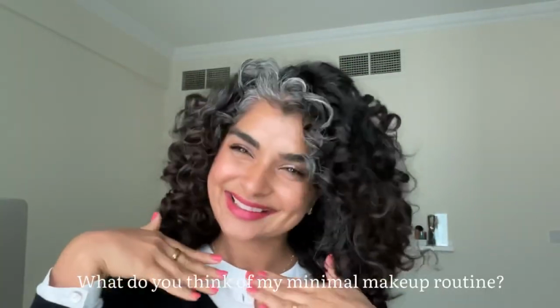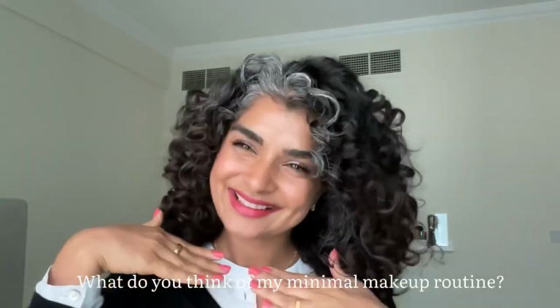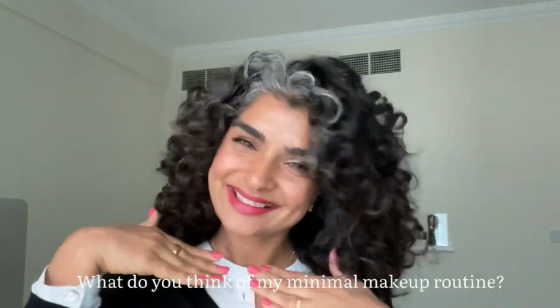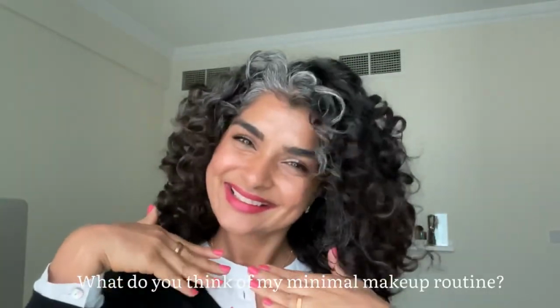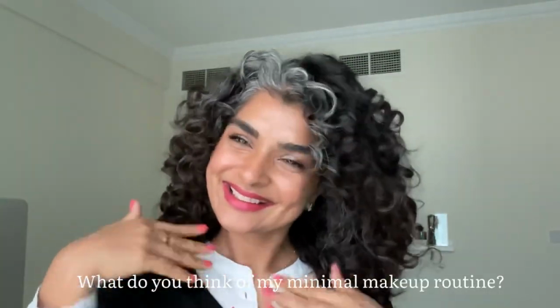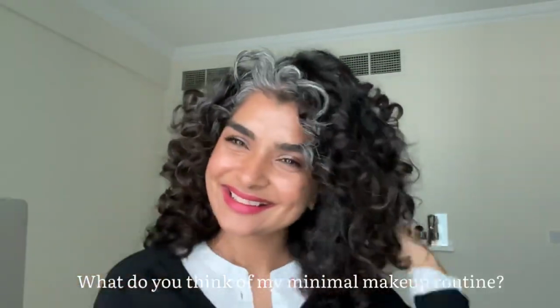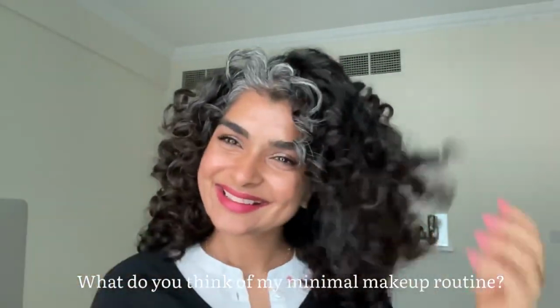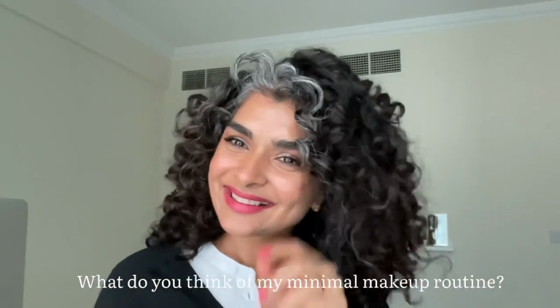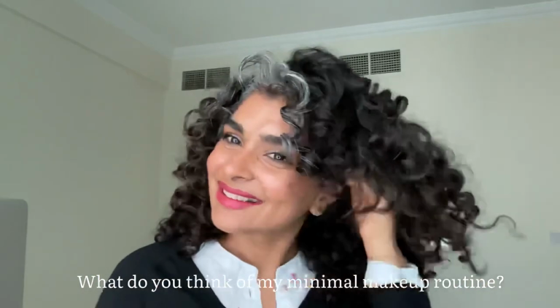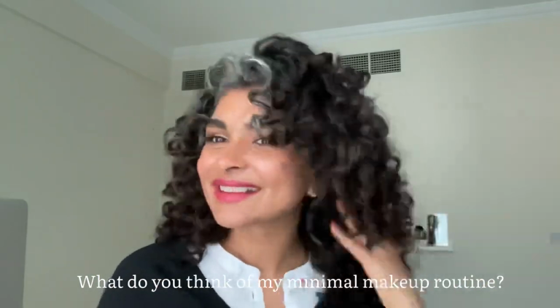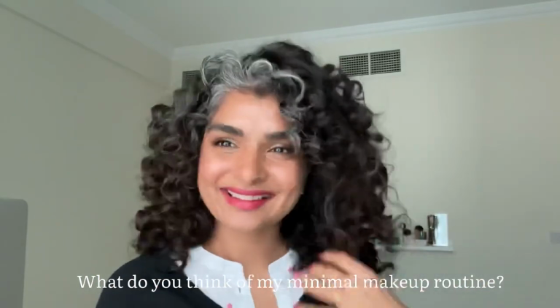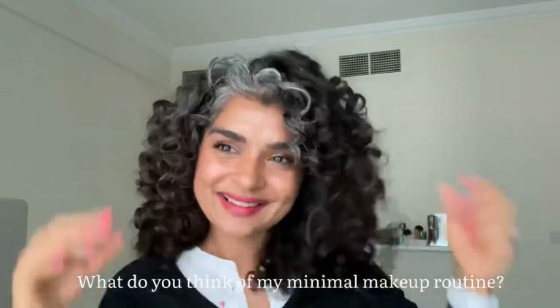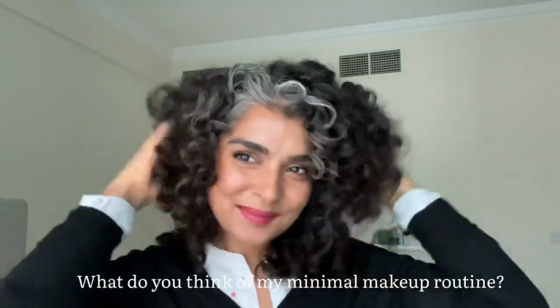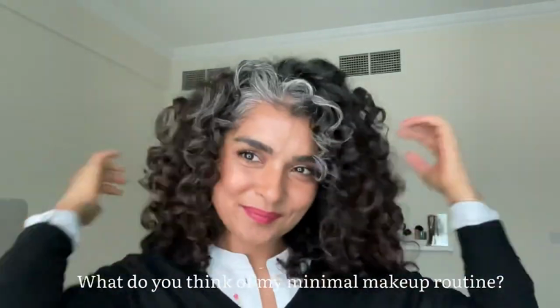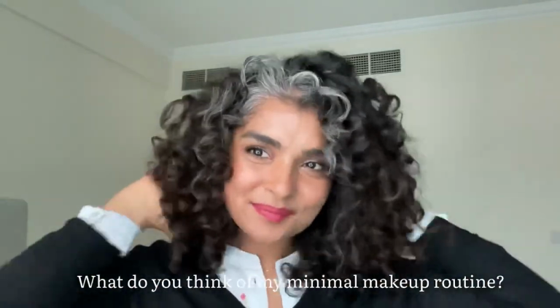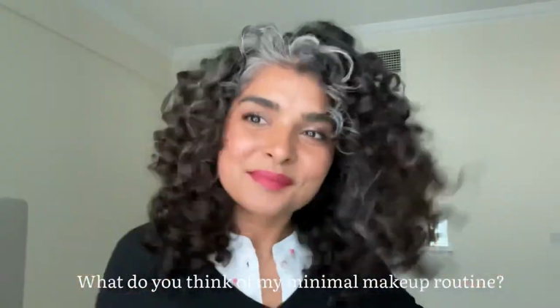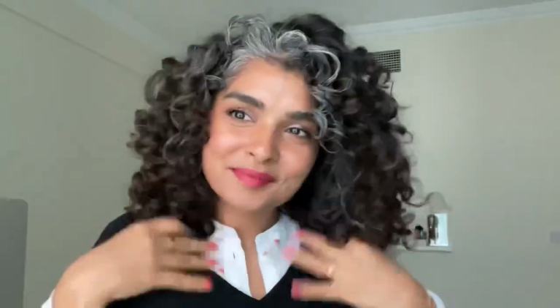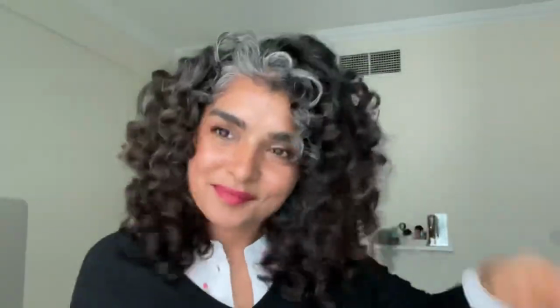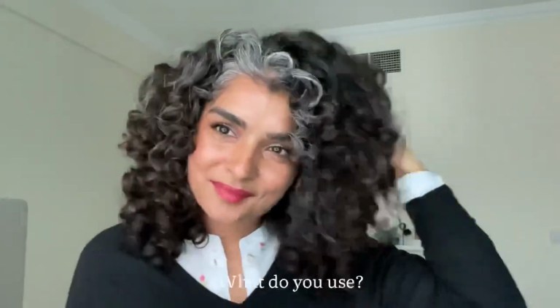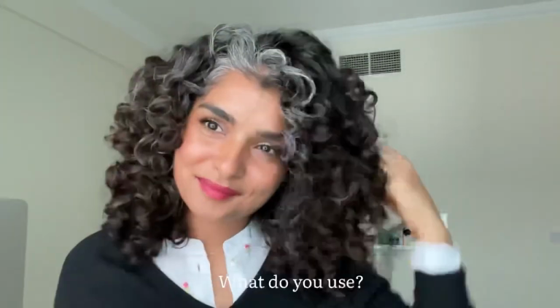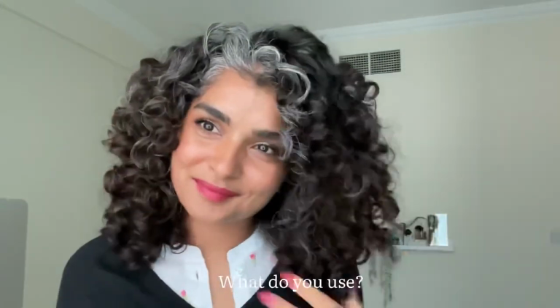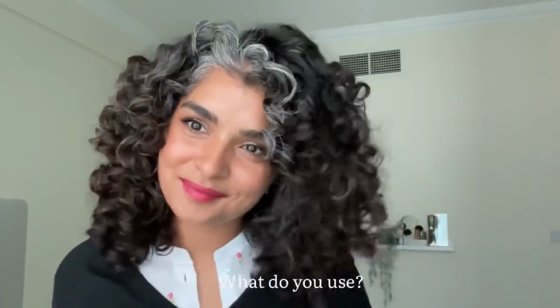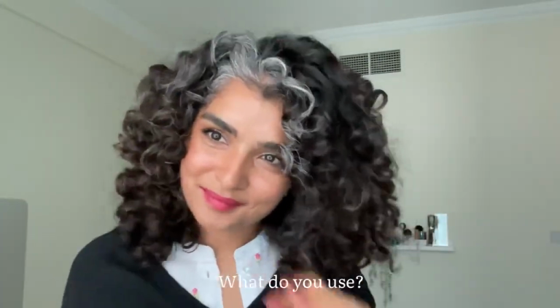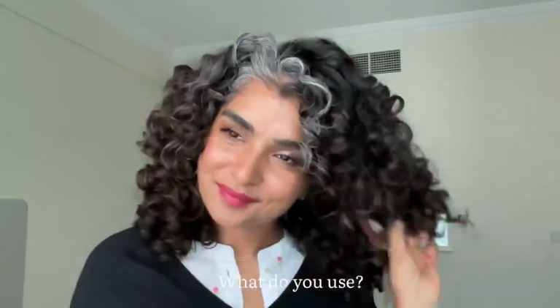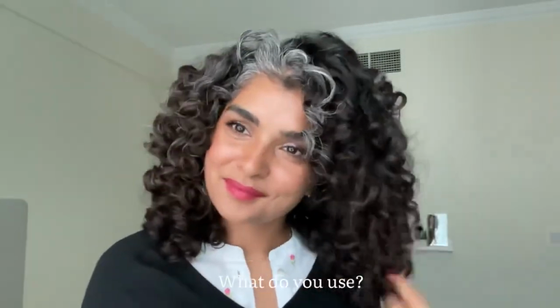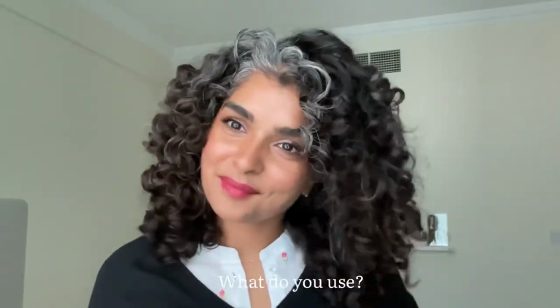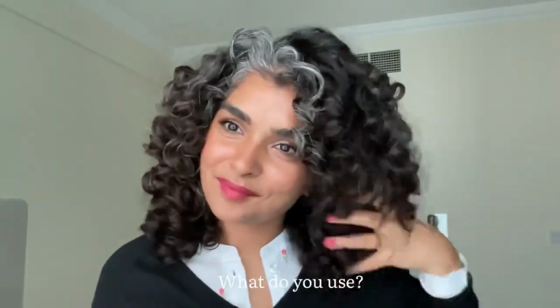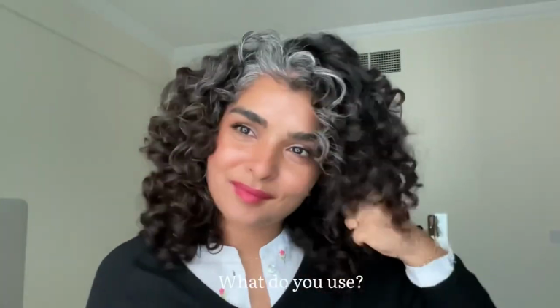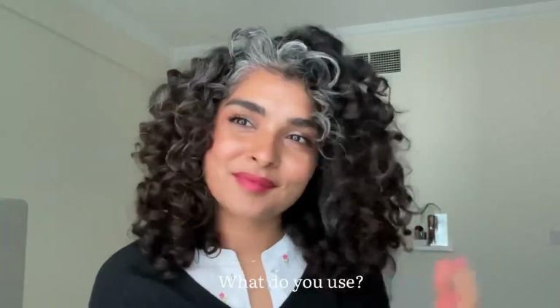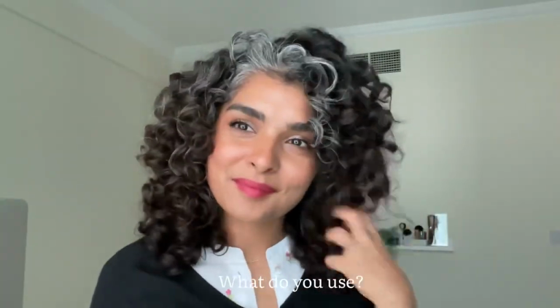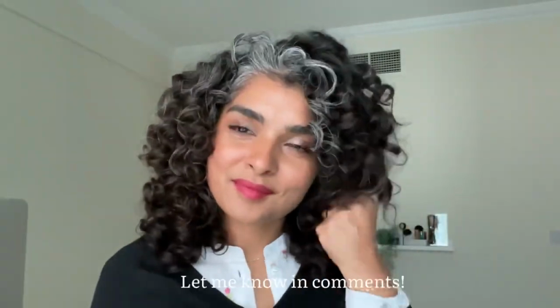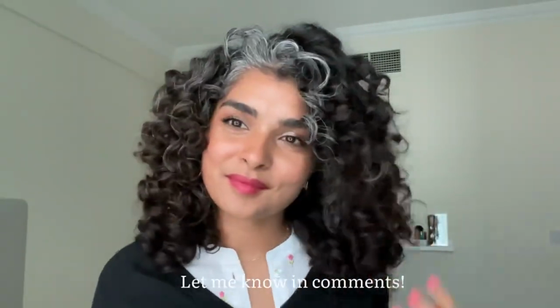What do you think of my simple, minimal makeup? Let me know in the comments!